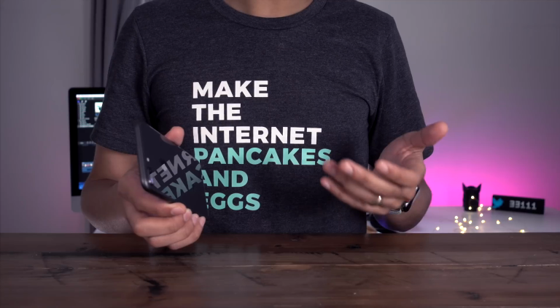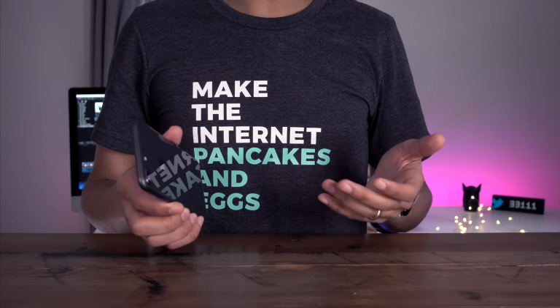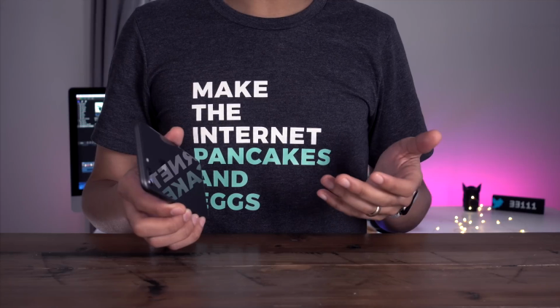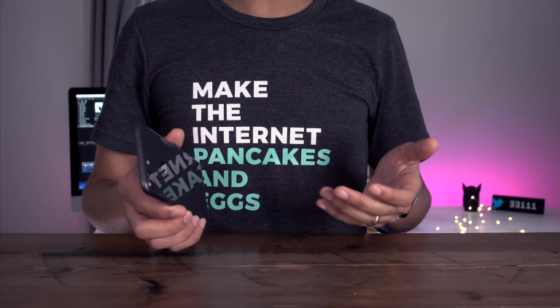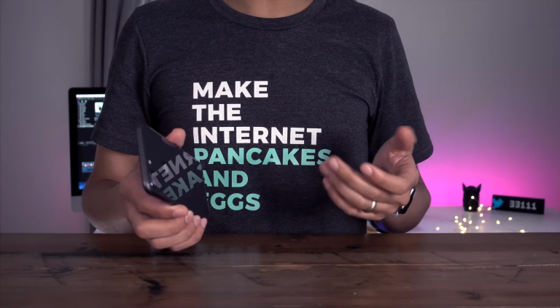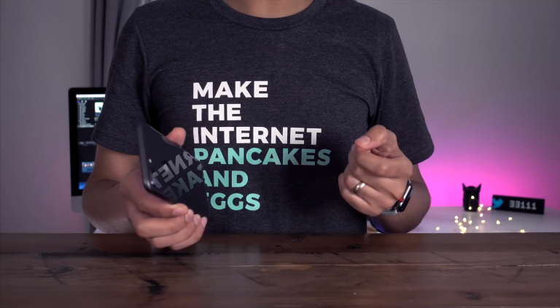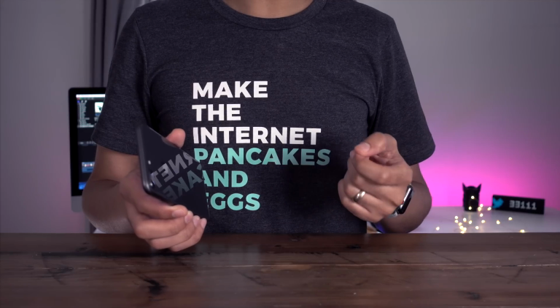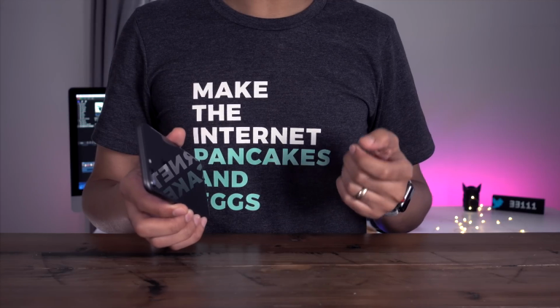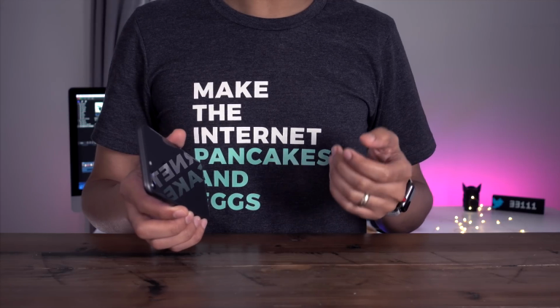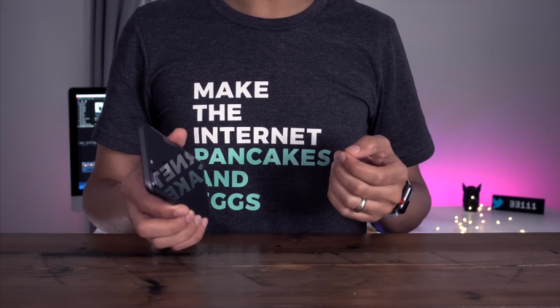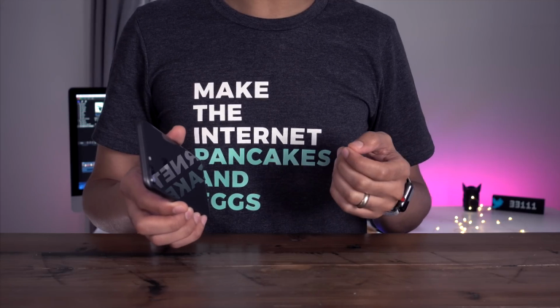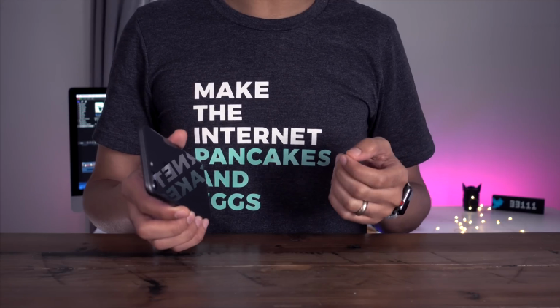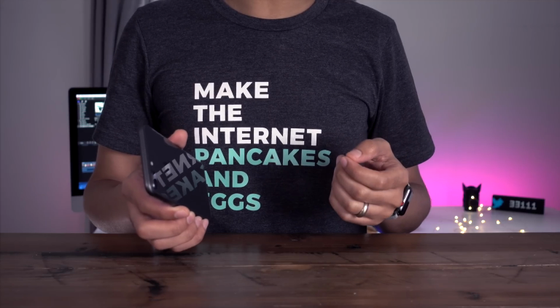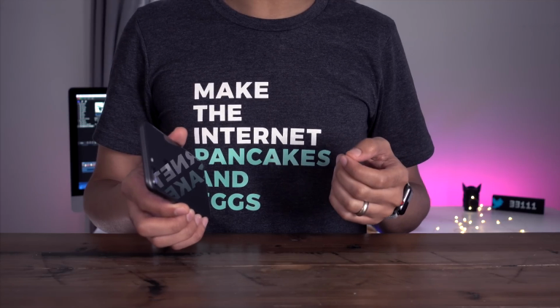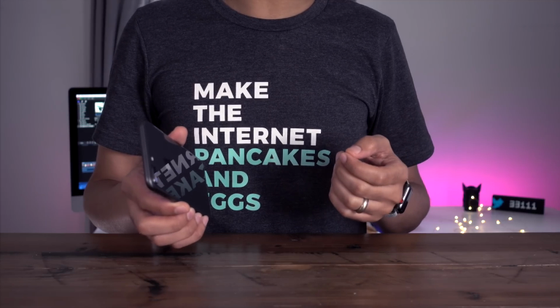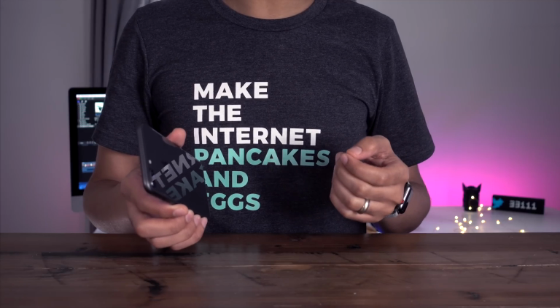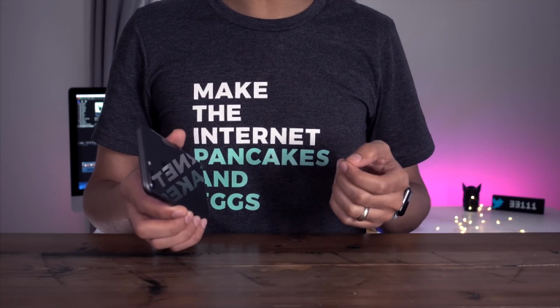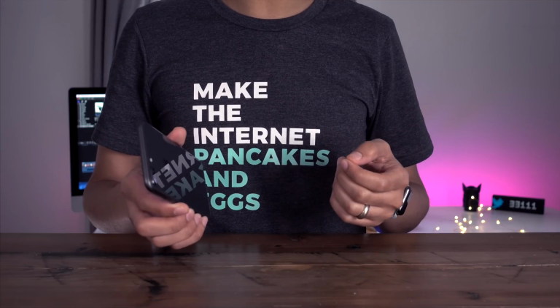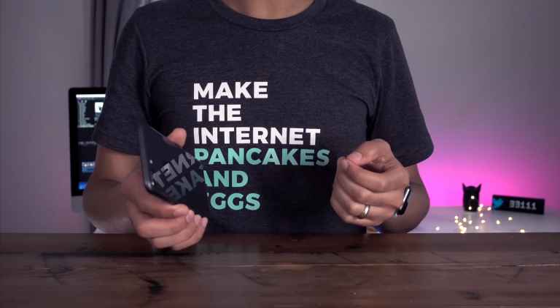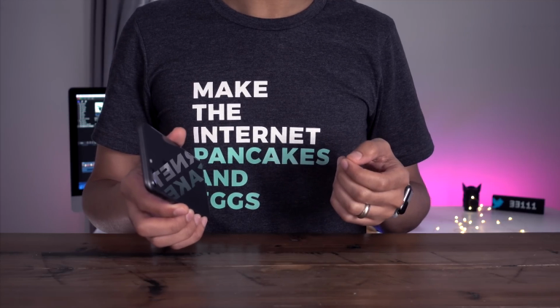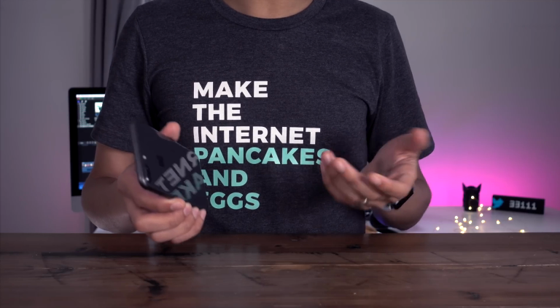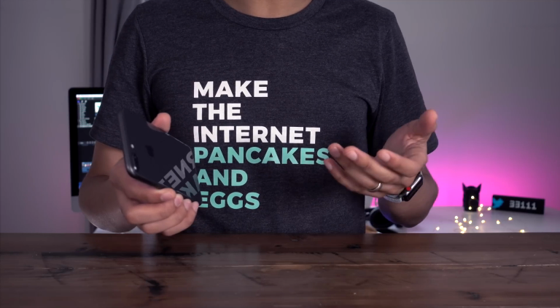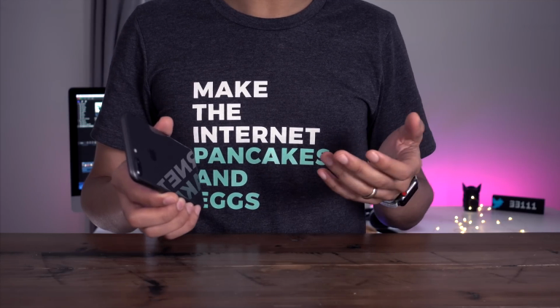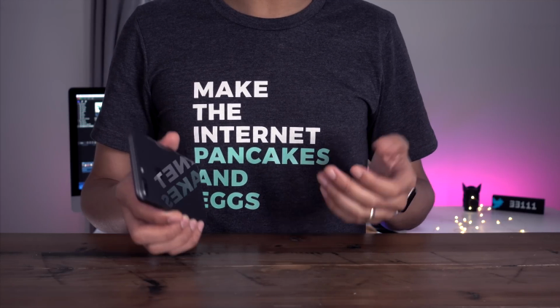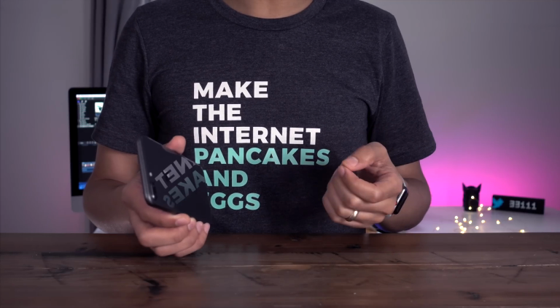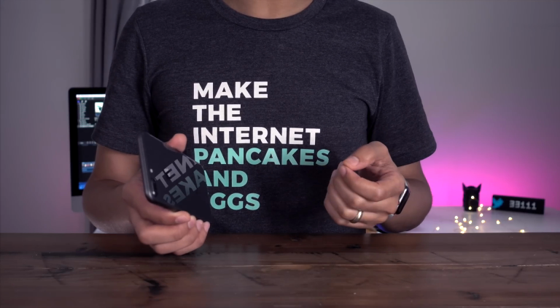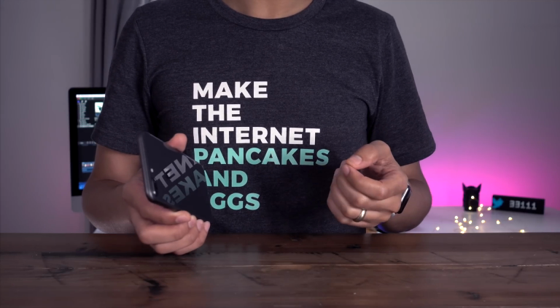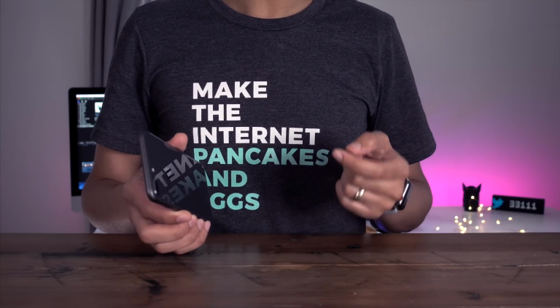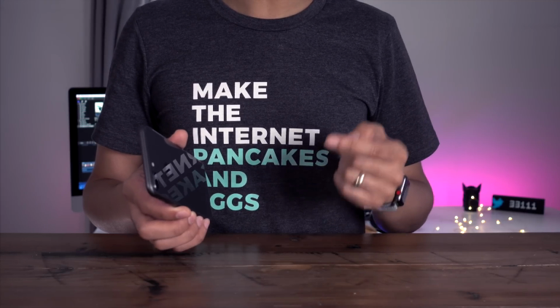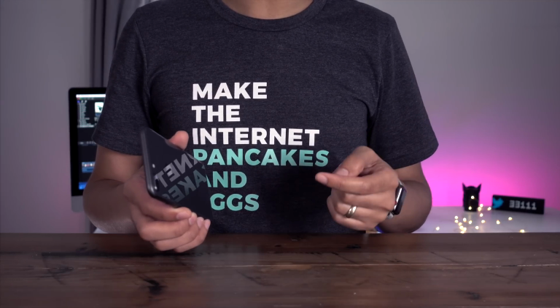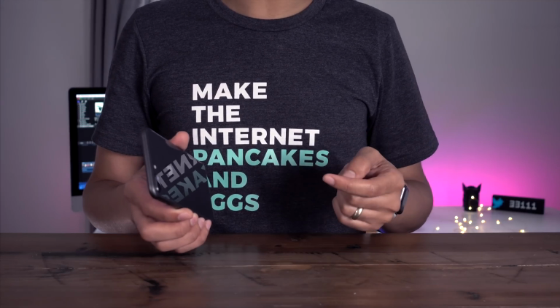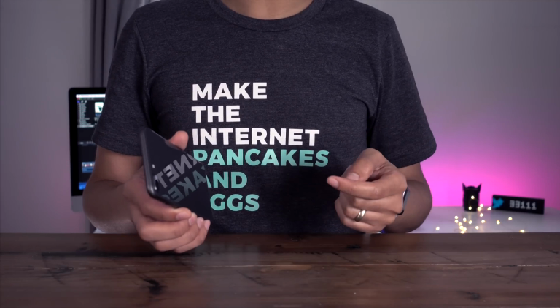Earlier today, Apple released iOS 11.2 Beta 1. So, what's new? Let's have a look.